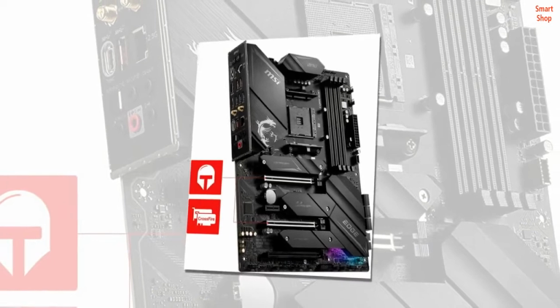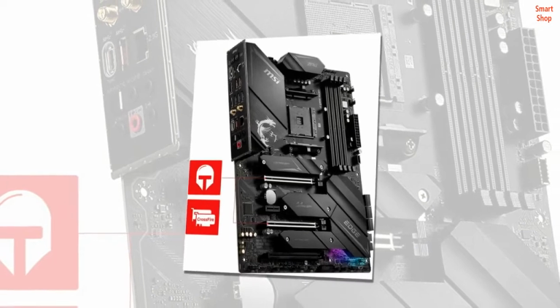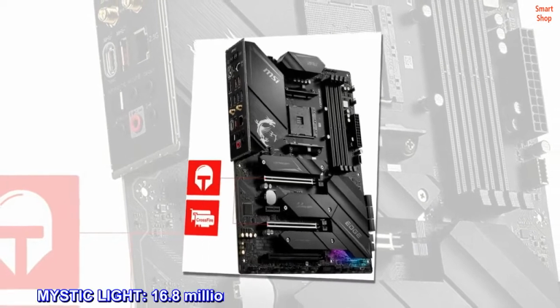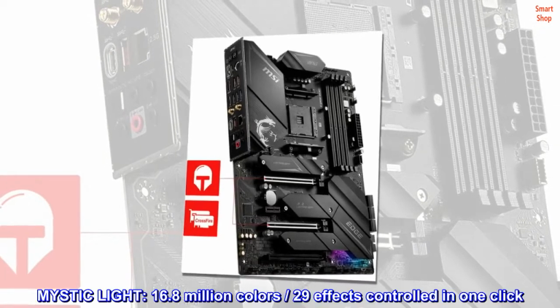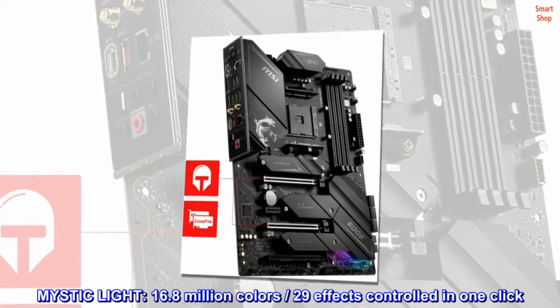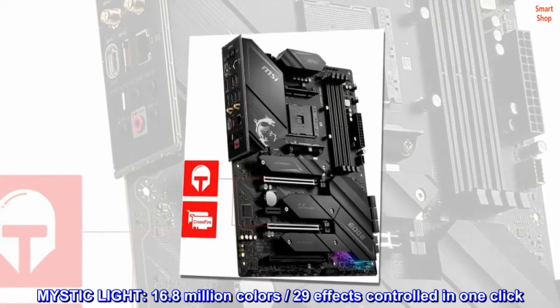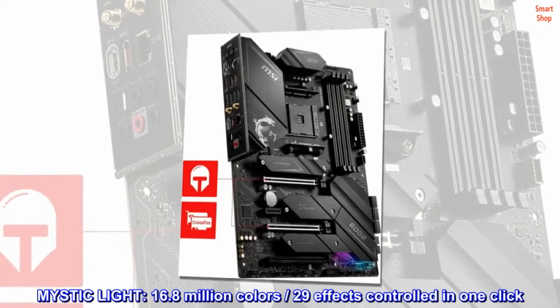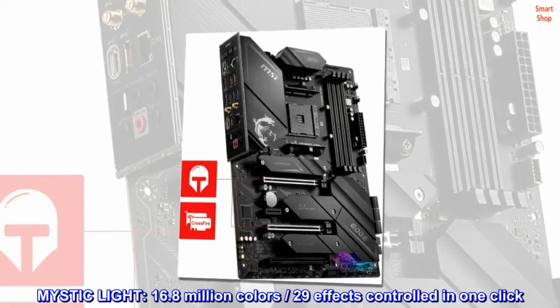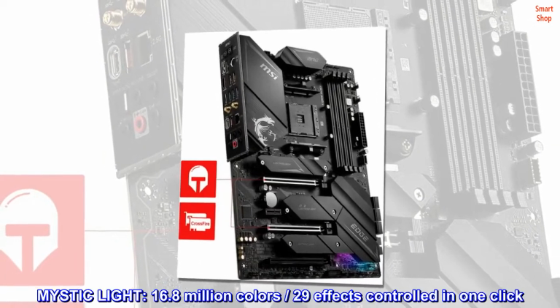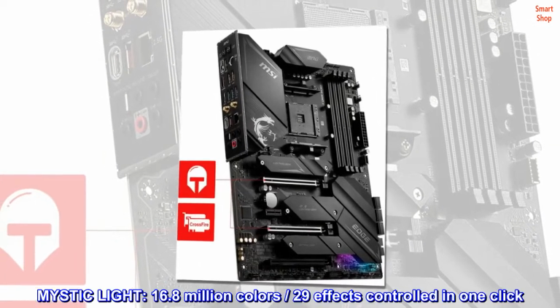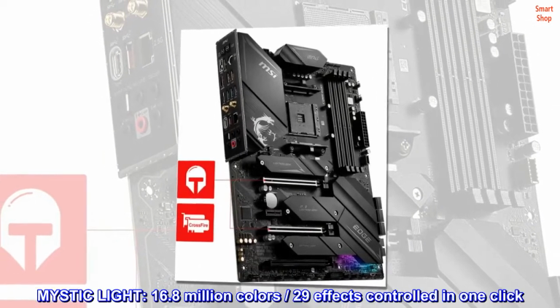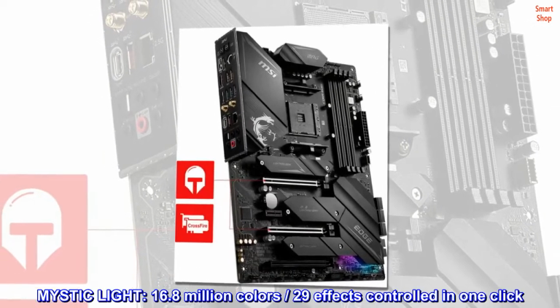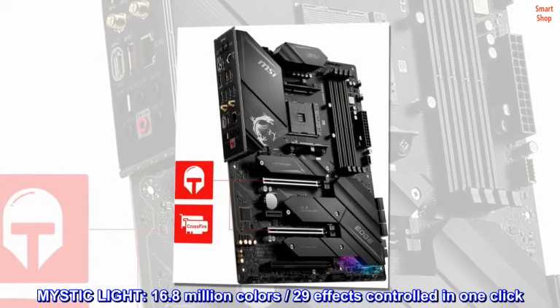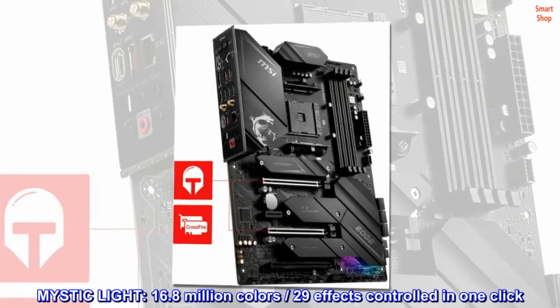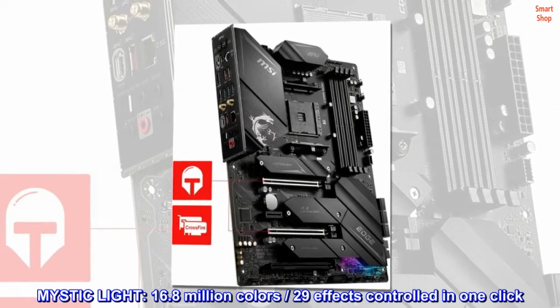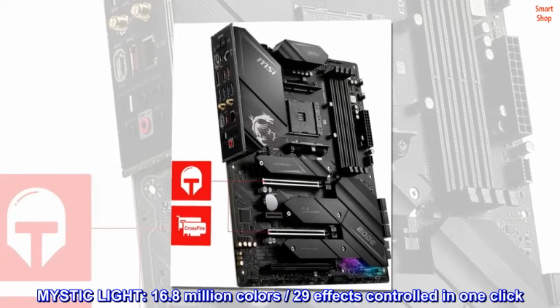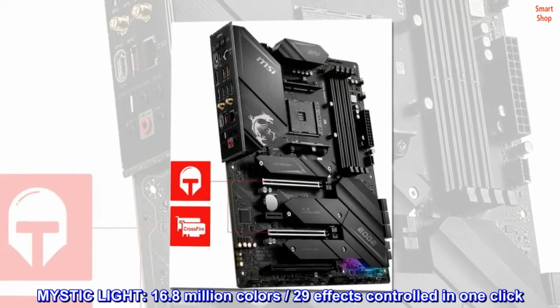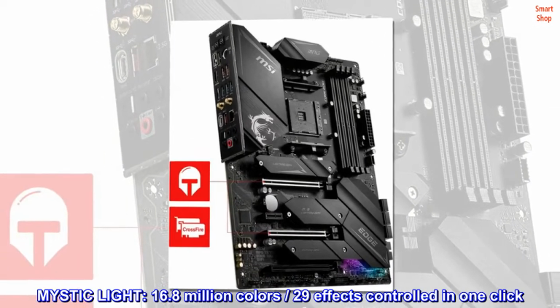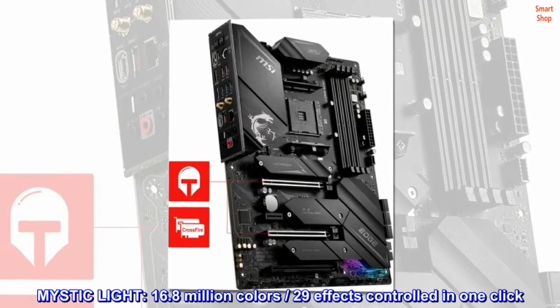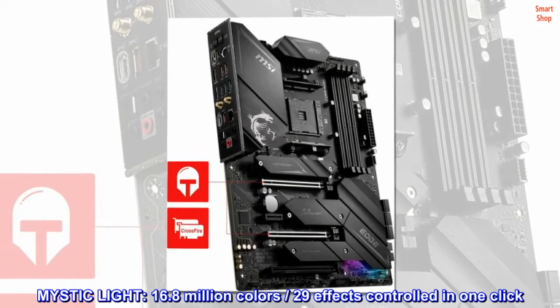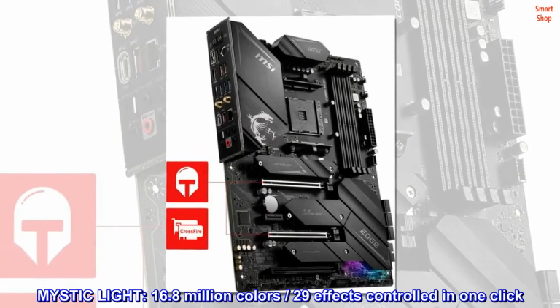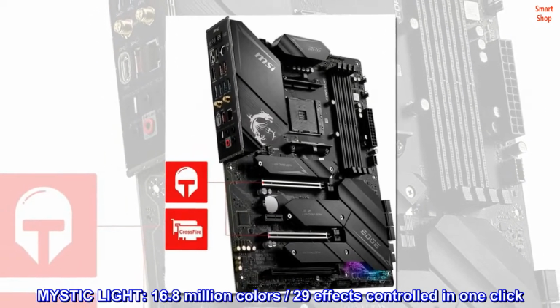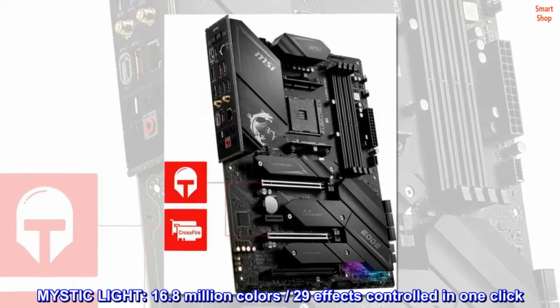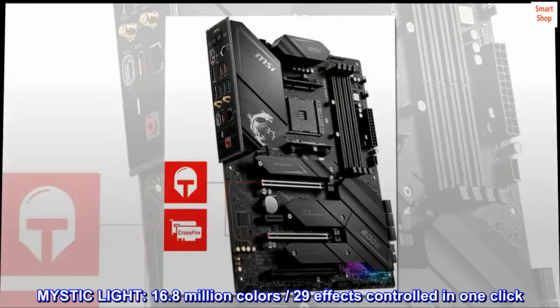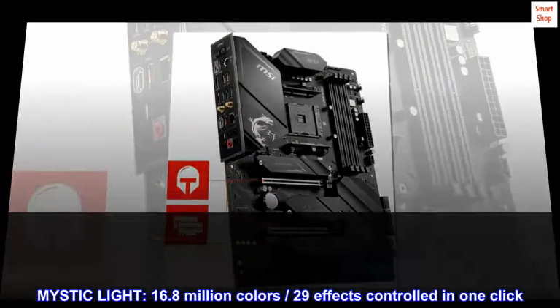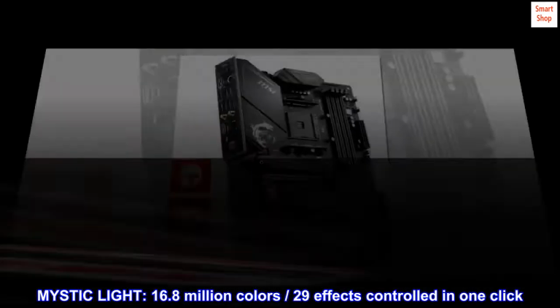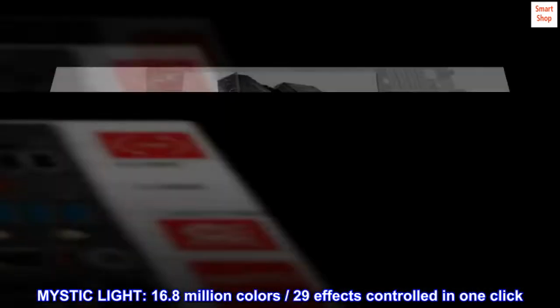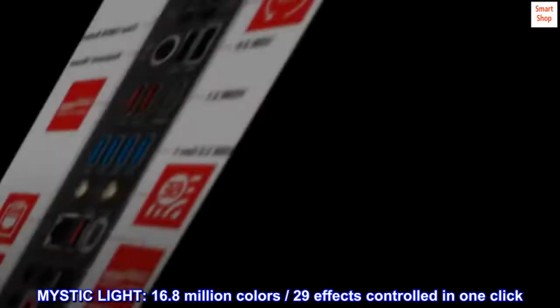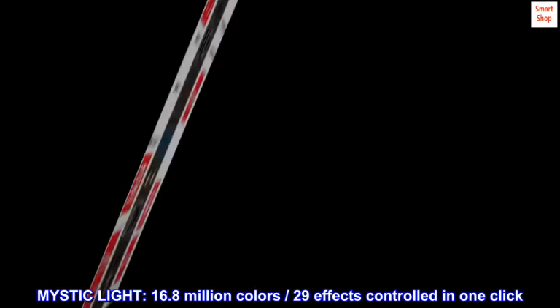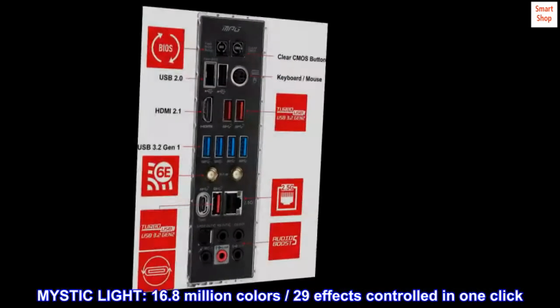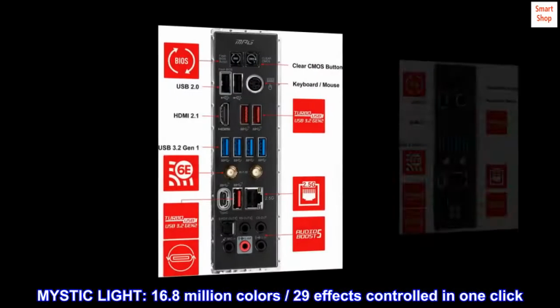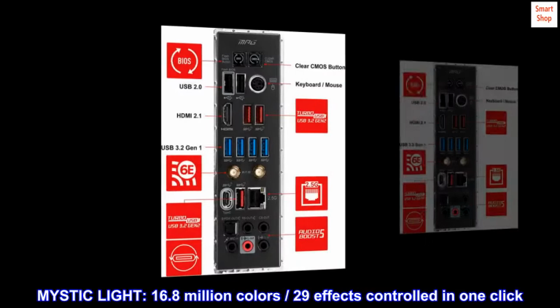Mystic Light: 16.8 million colors, 29 effects controlled in one click.